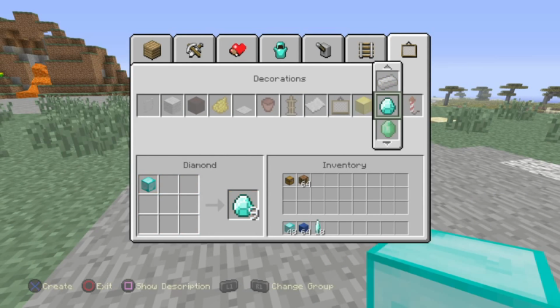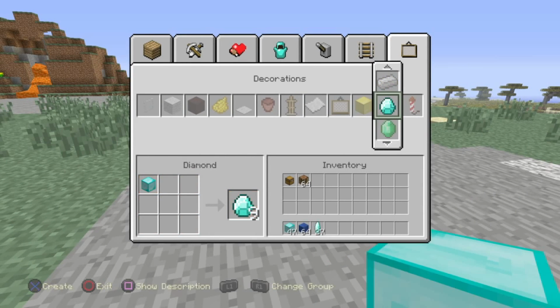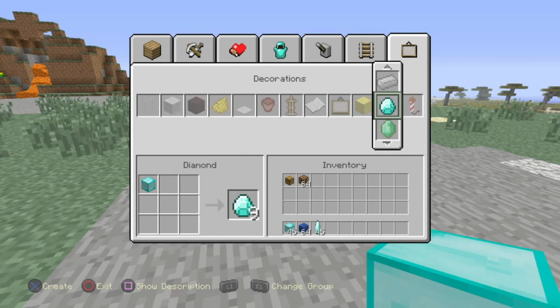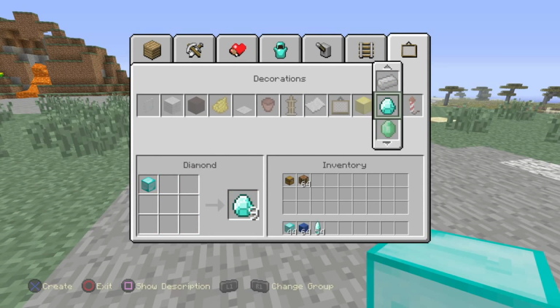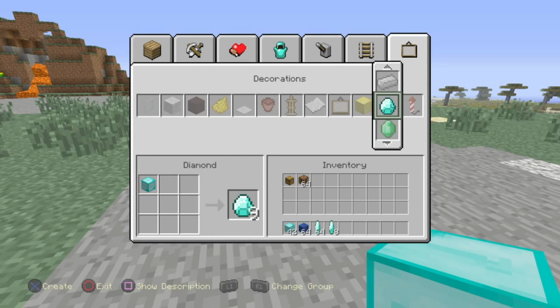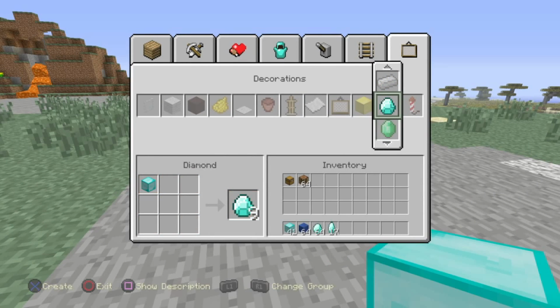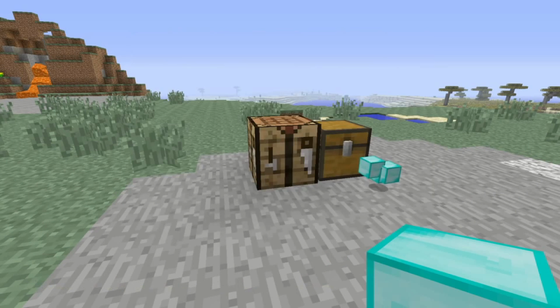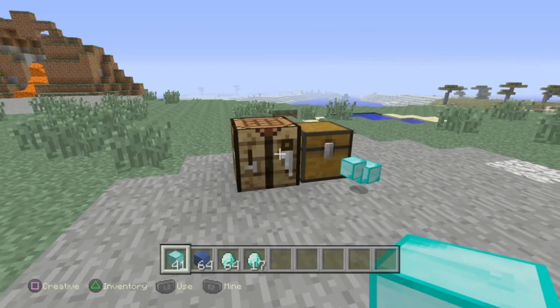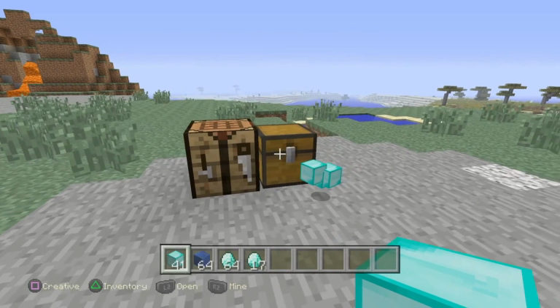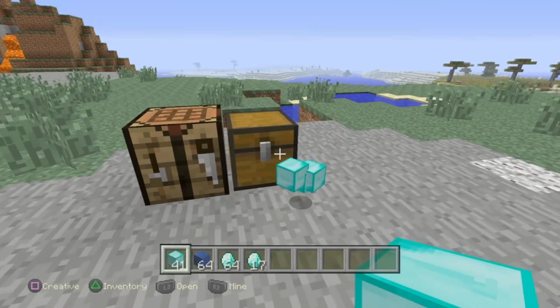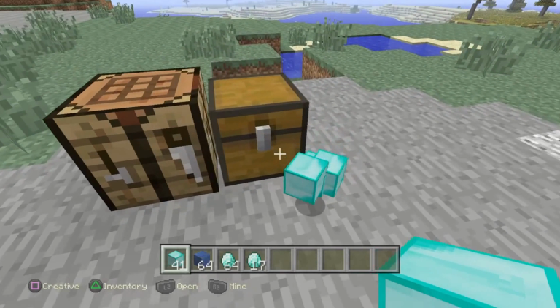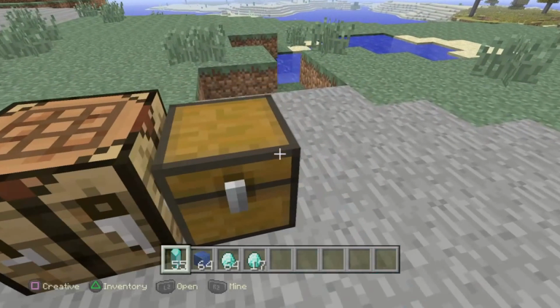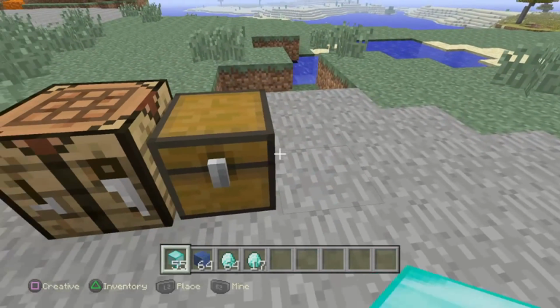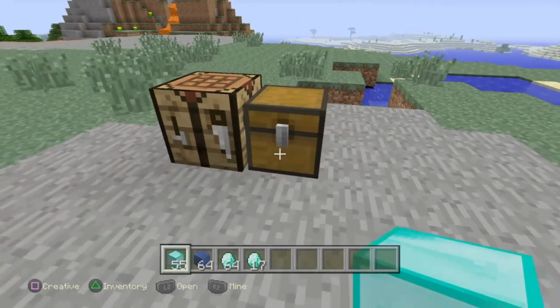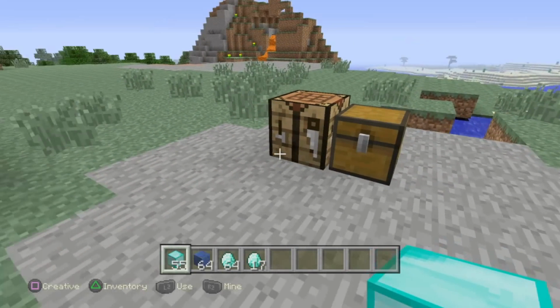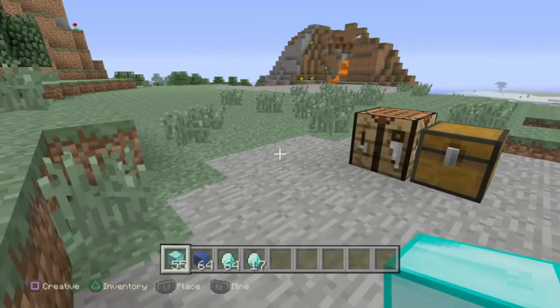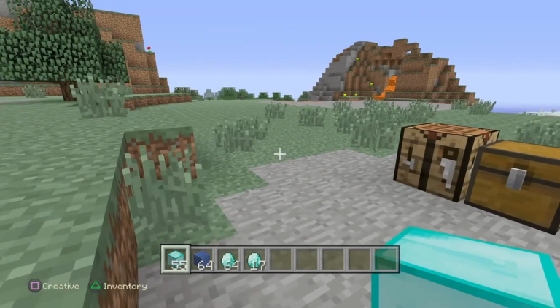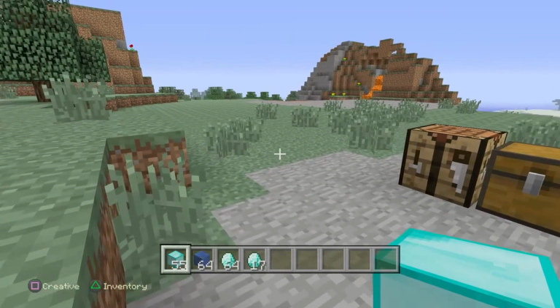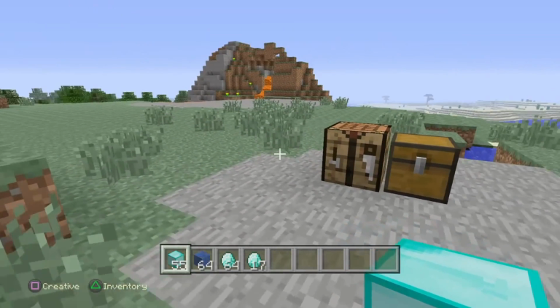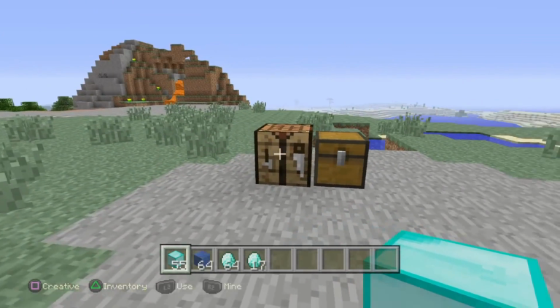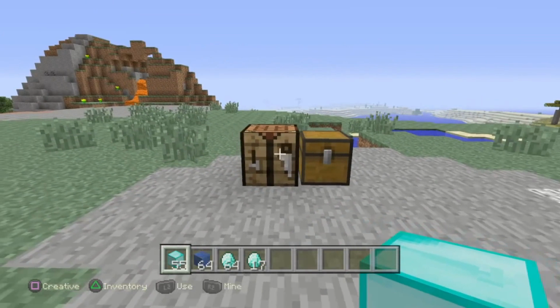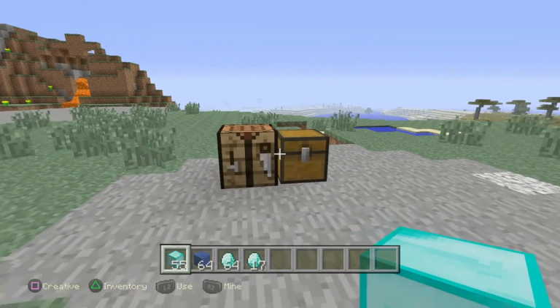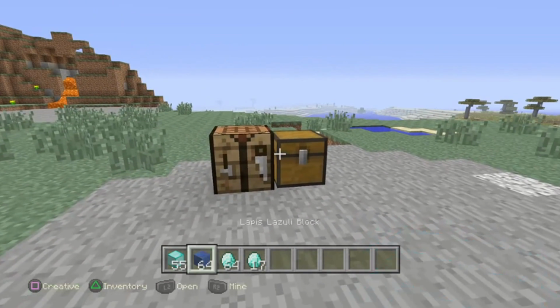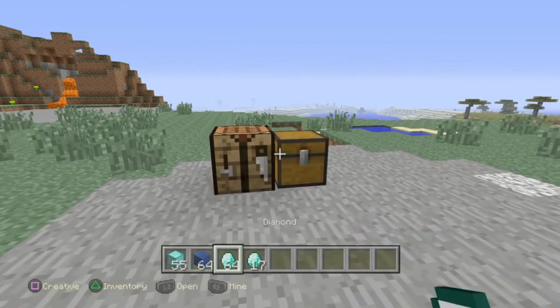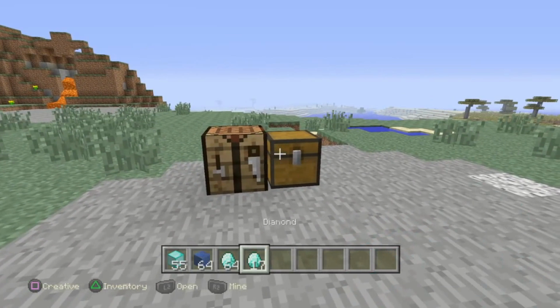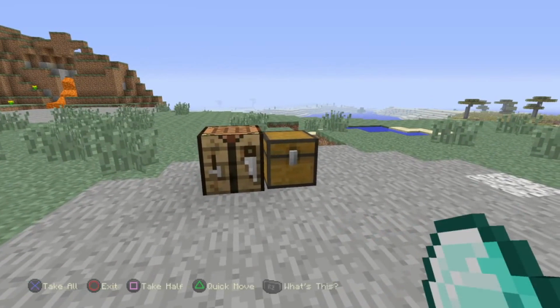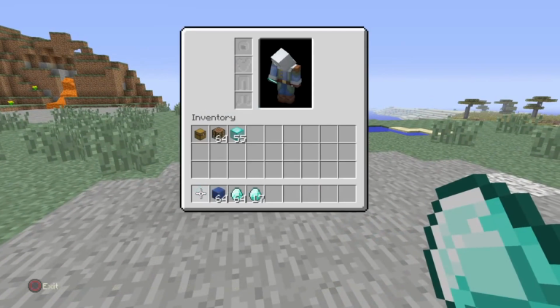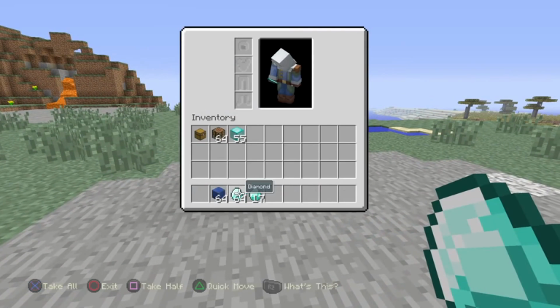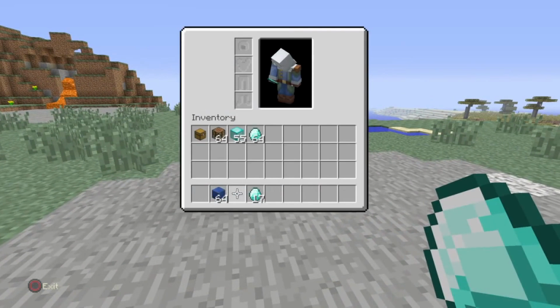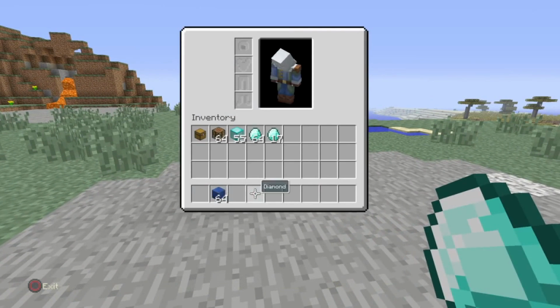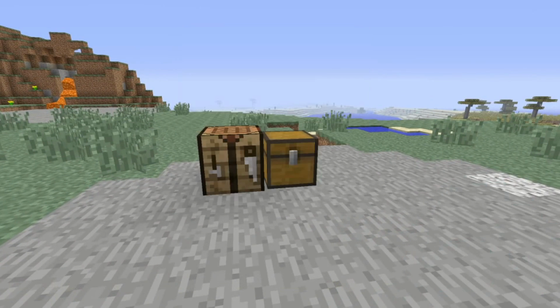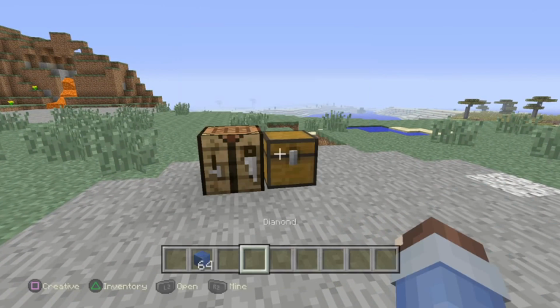Turn it to diamond, and then you pick up the blocks — and you still have the blocks you threw down. So I'll show you with lapis.